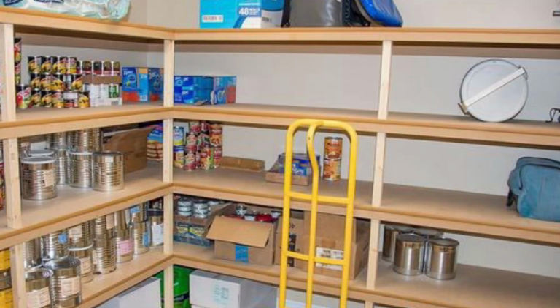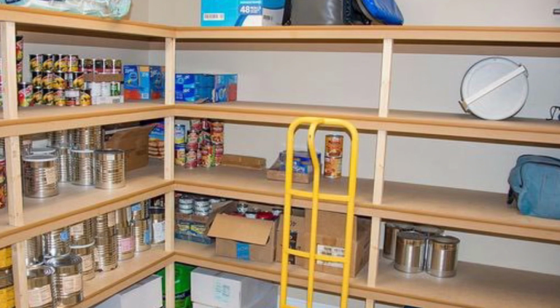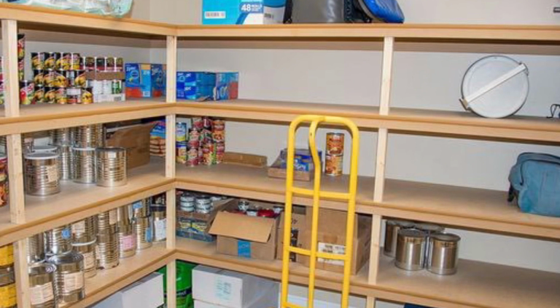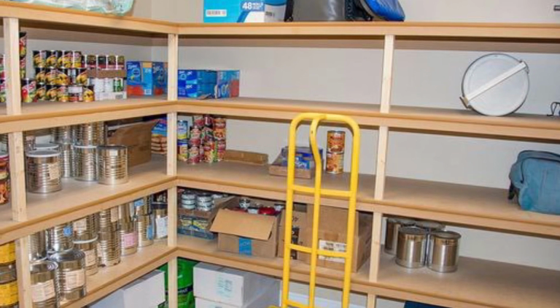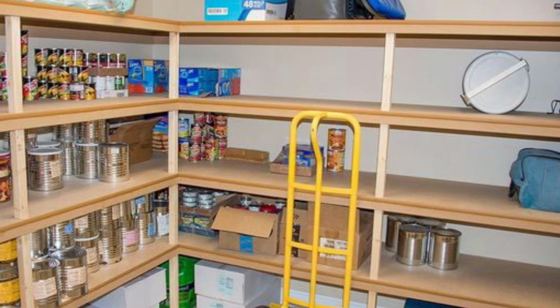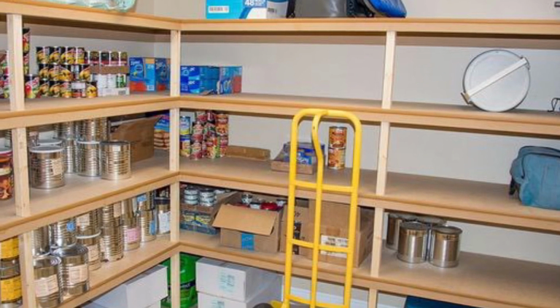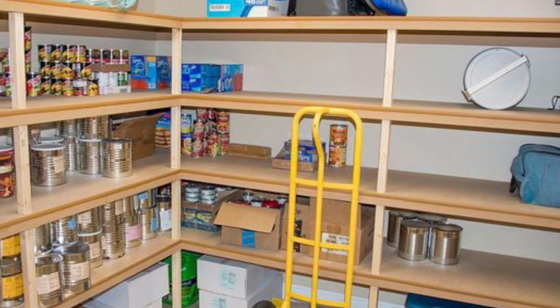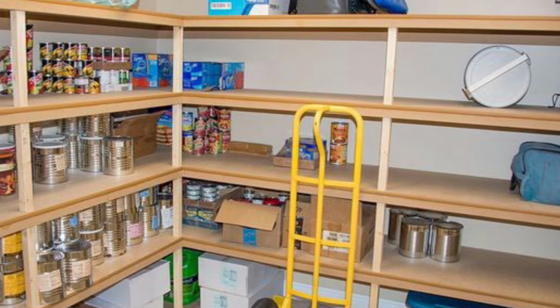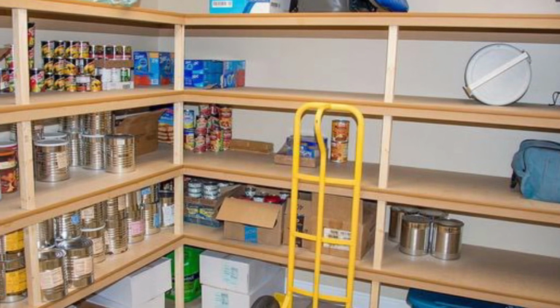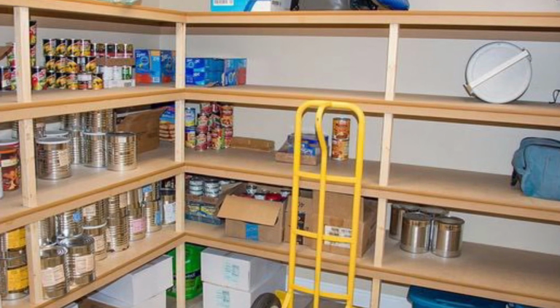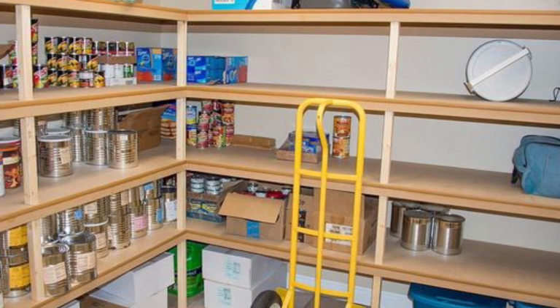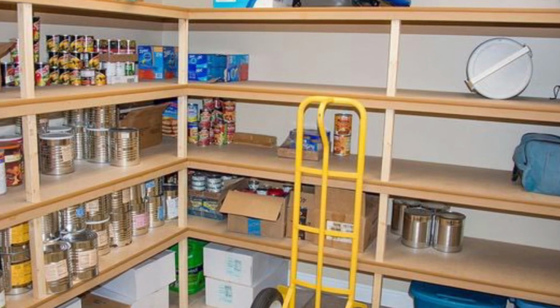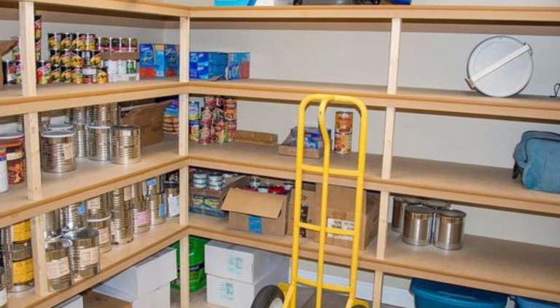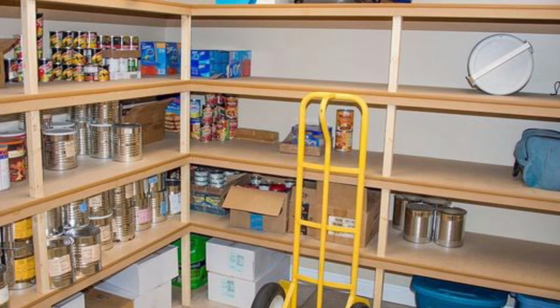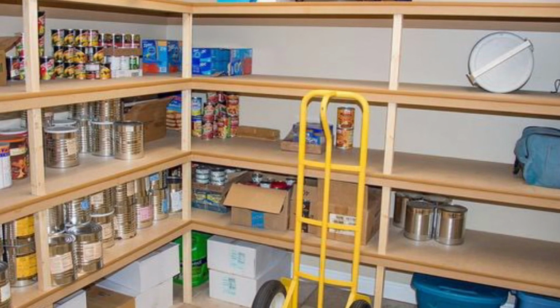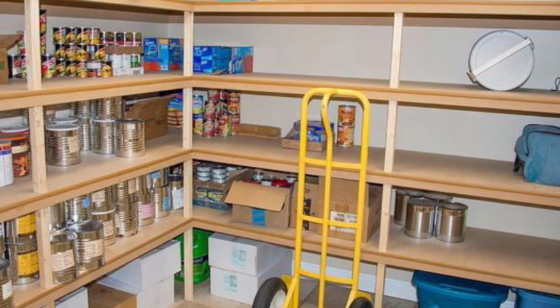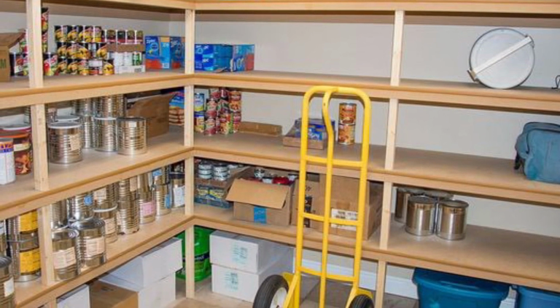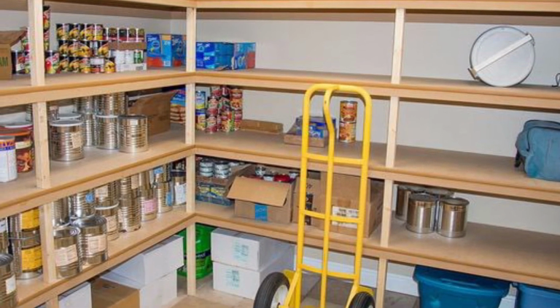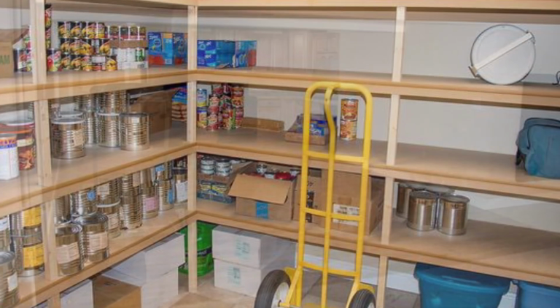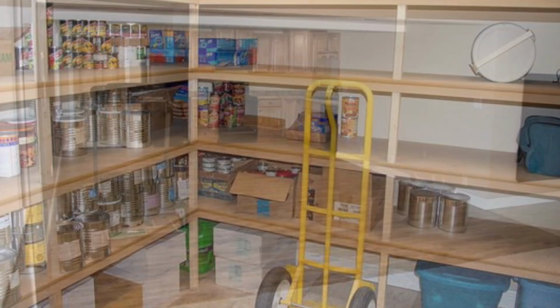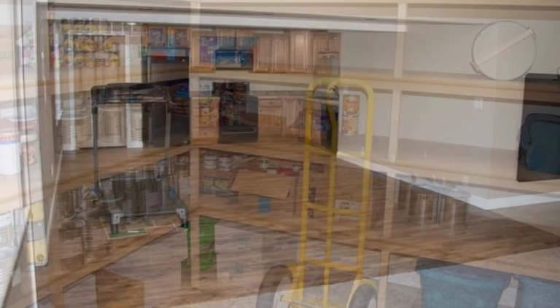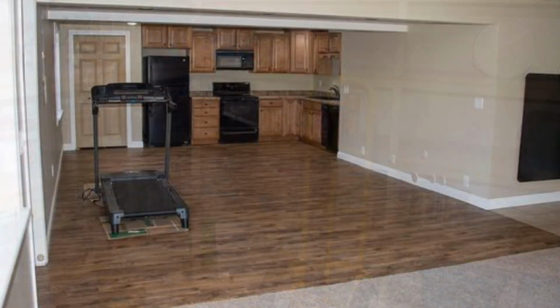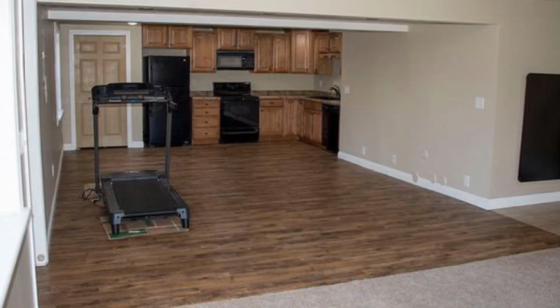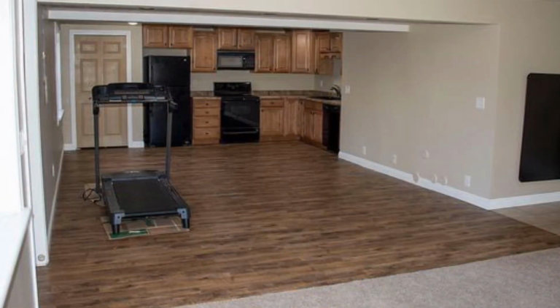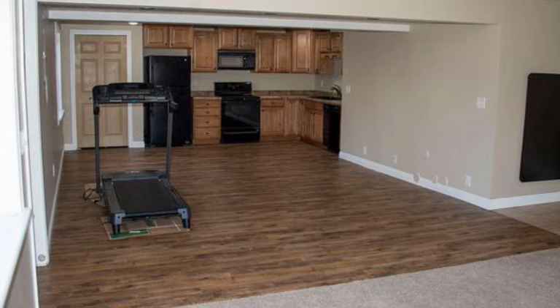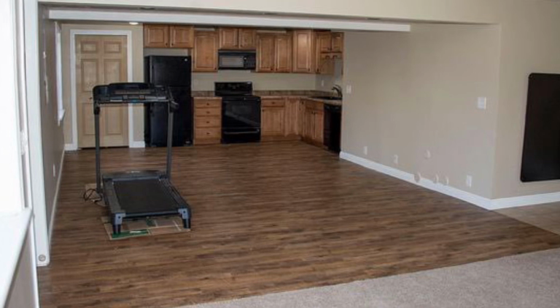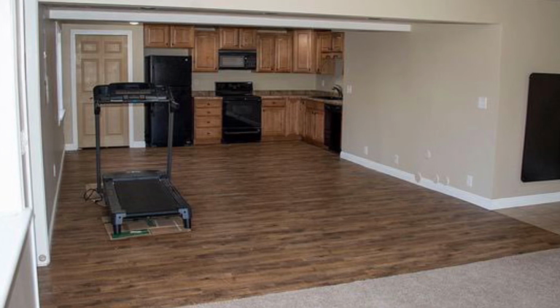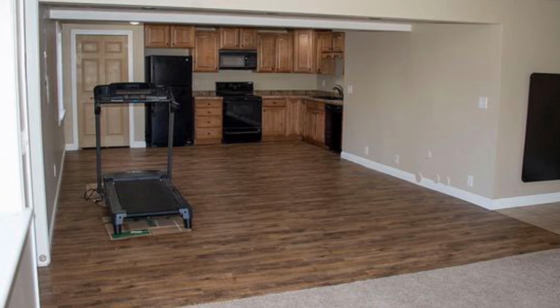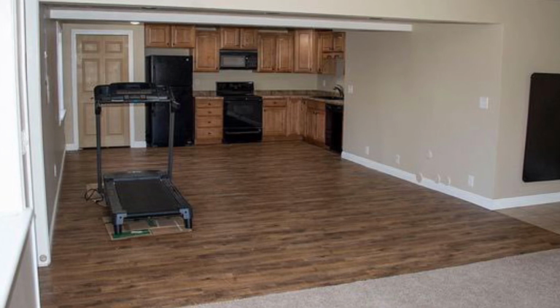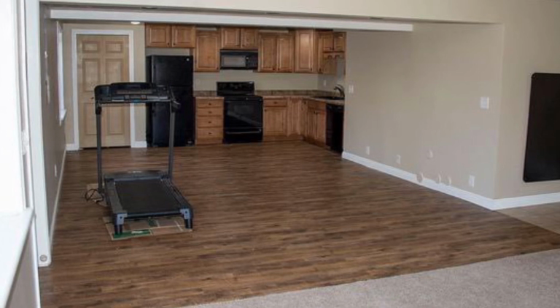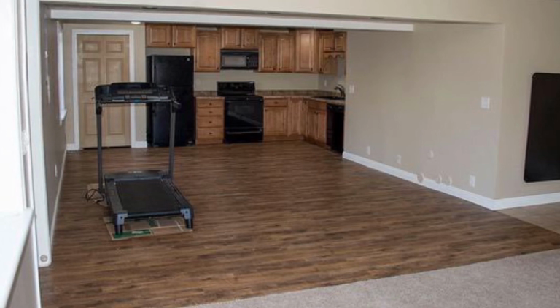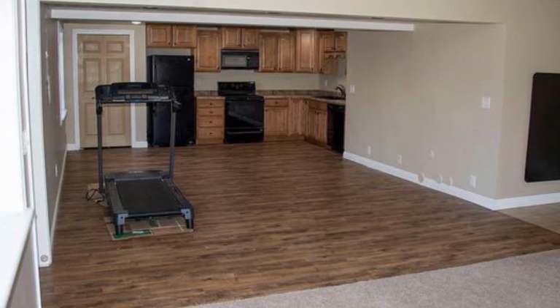Other amenities include central AC, RV parking on the side of the garage, a shed in the backyard, and a second garage door for access to the backyard.